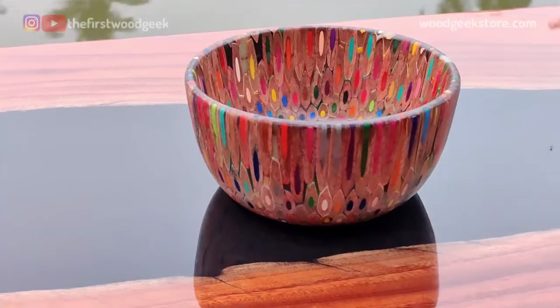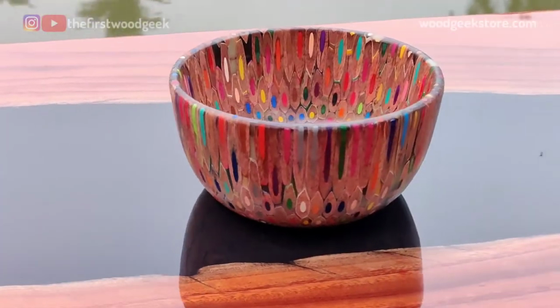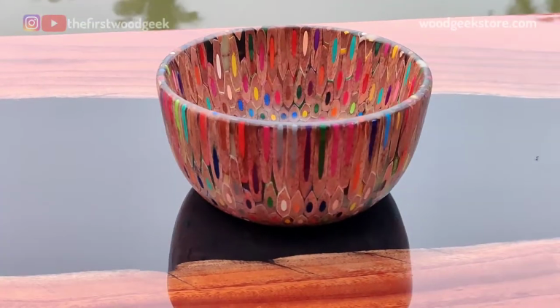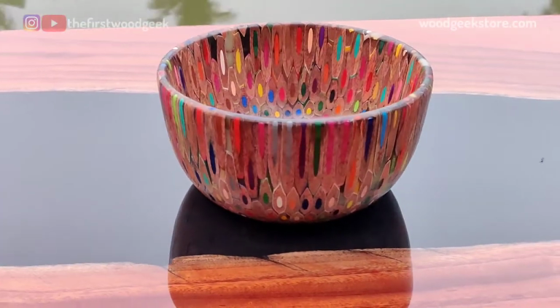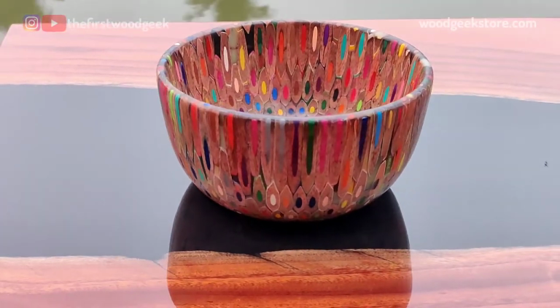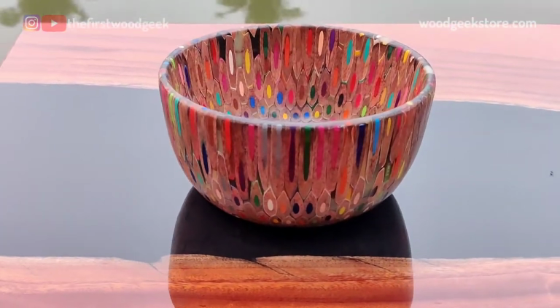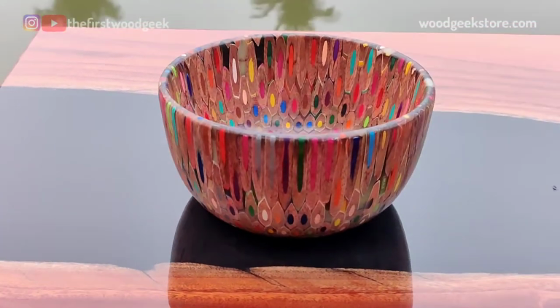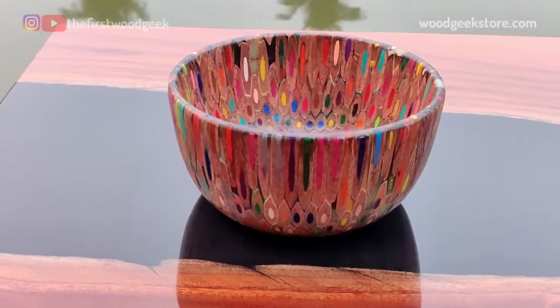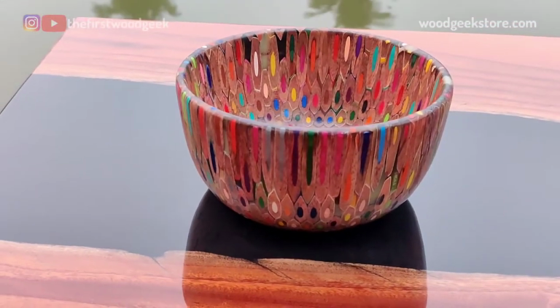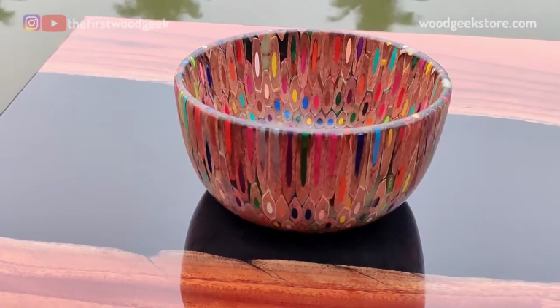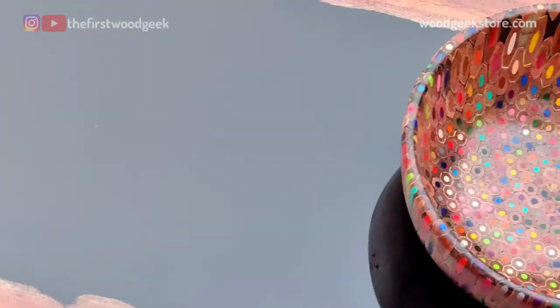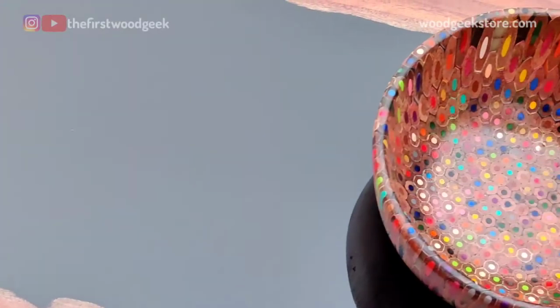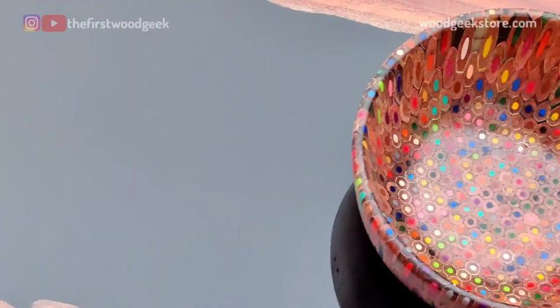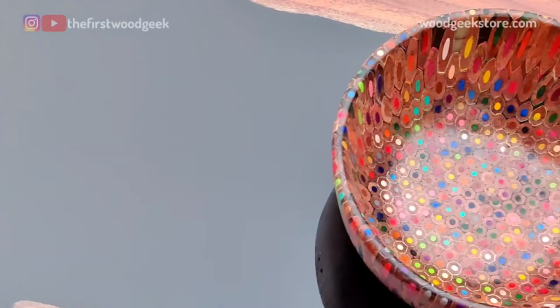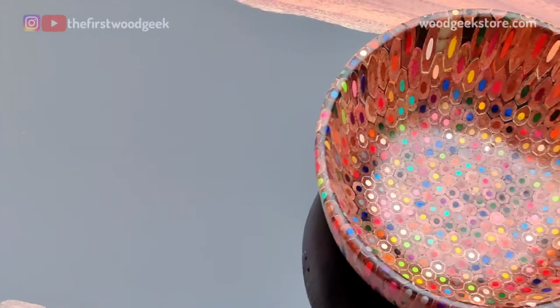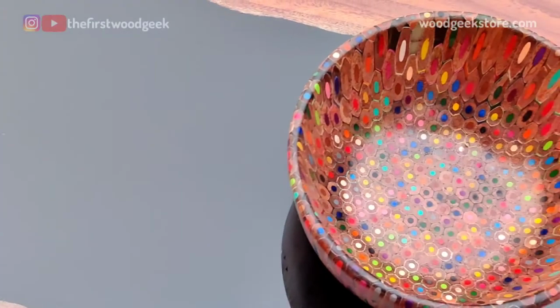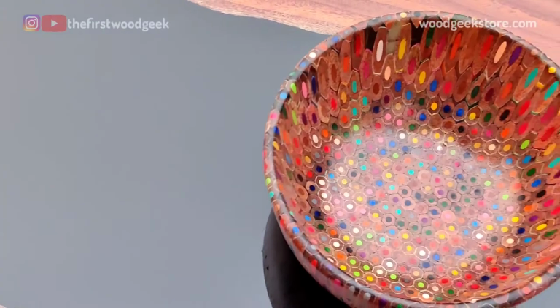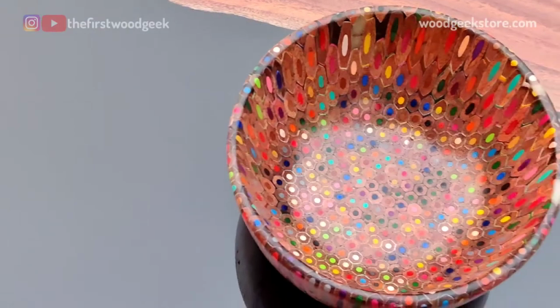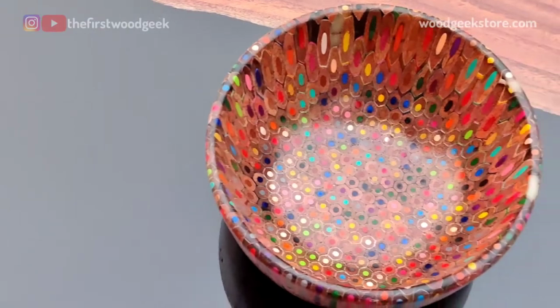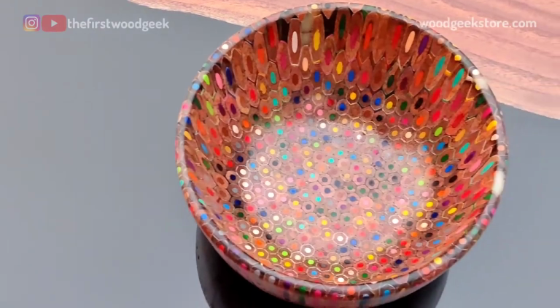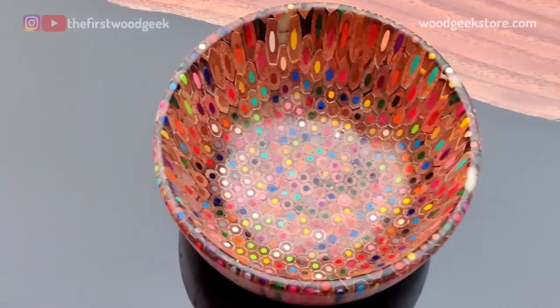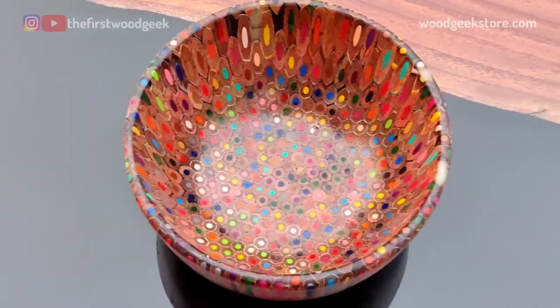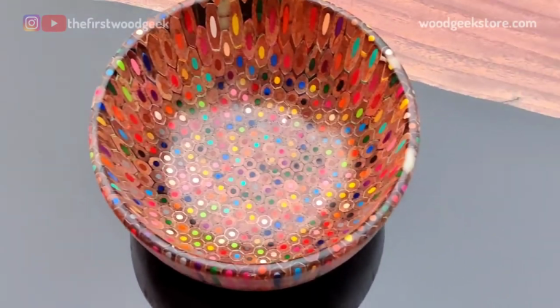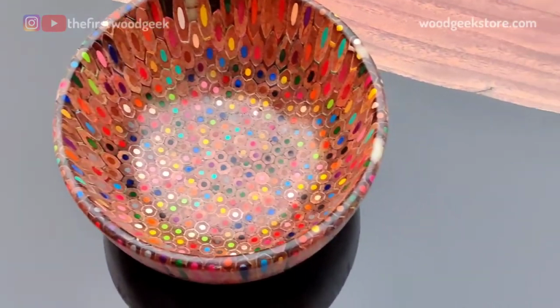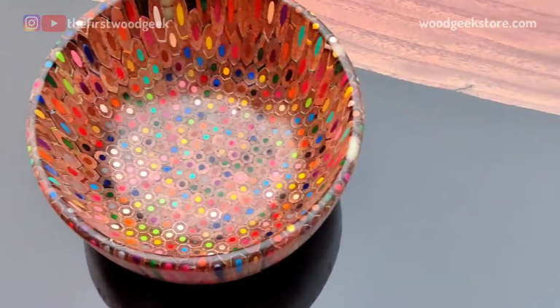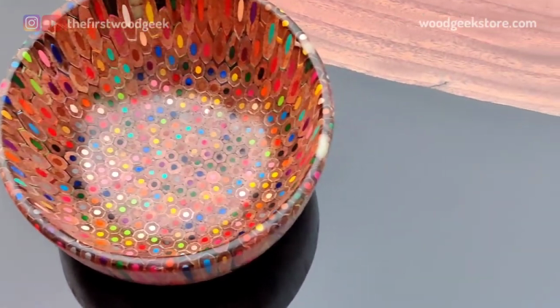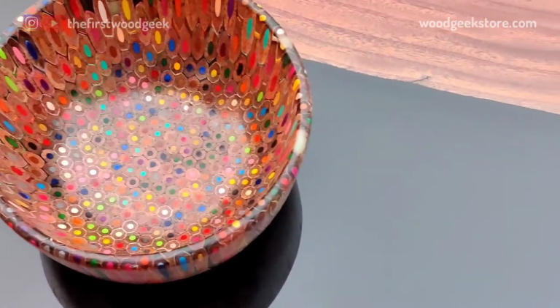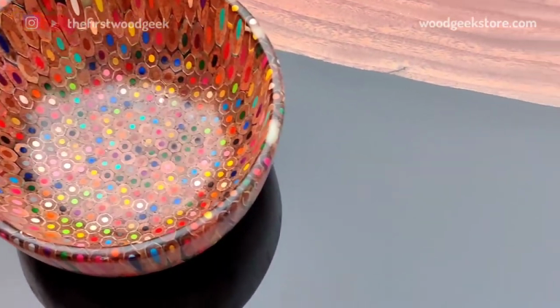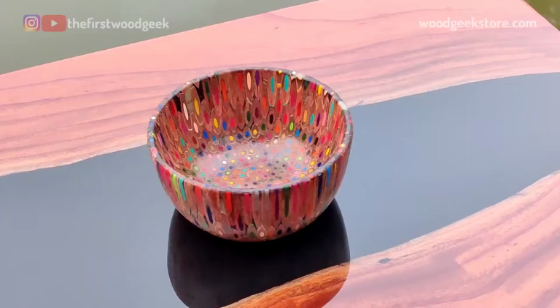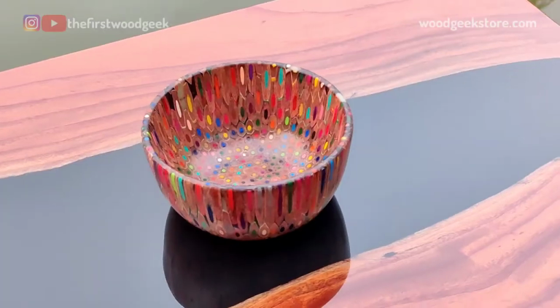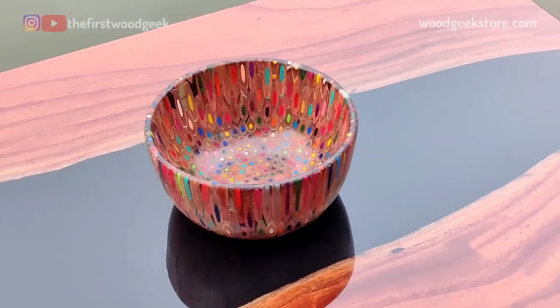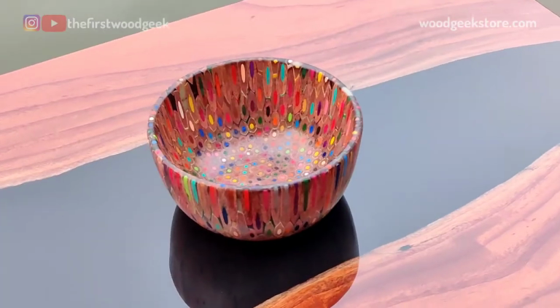So there you go, my attempt at making a bowl from some color pencils. What do you guys think?